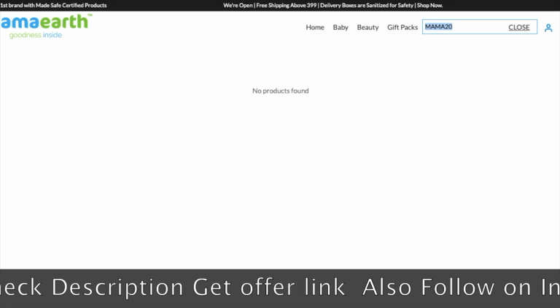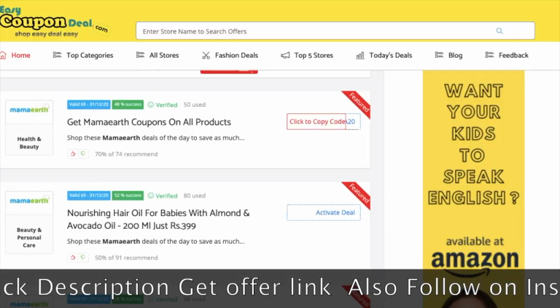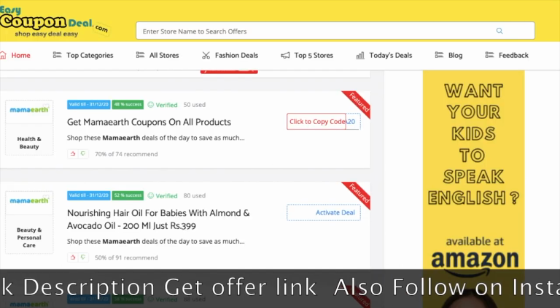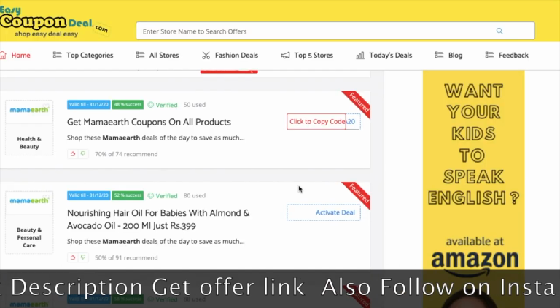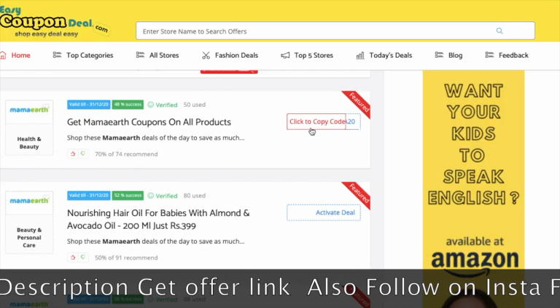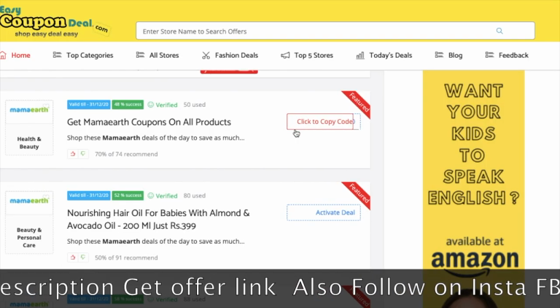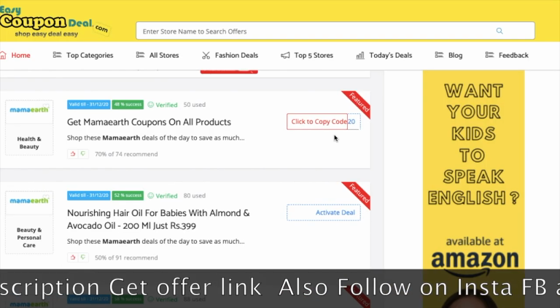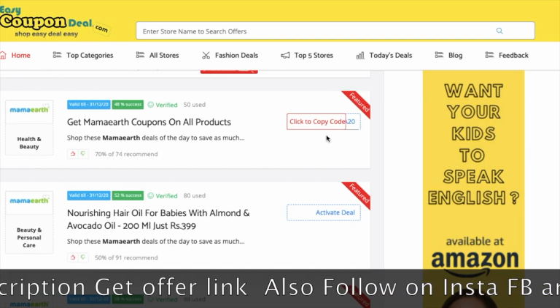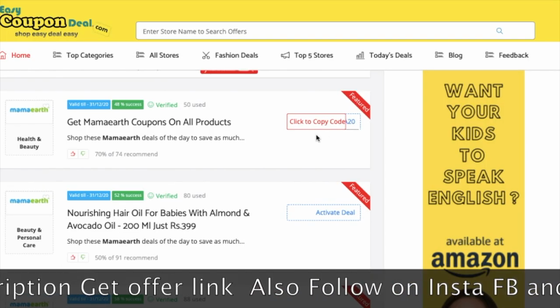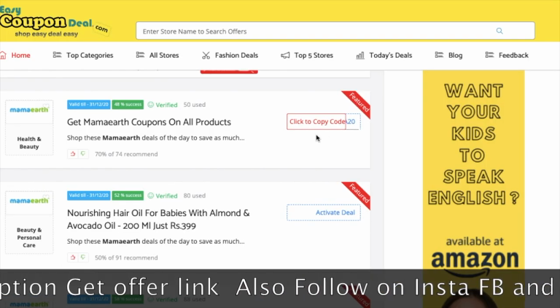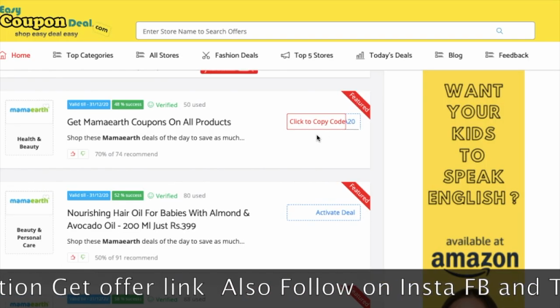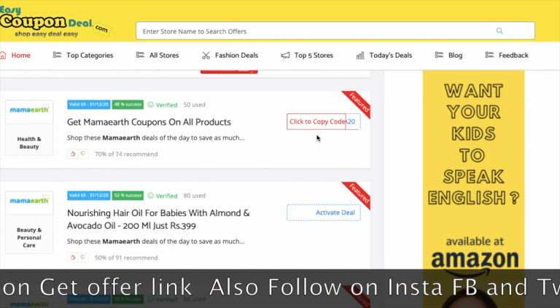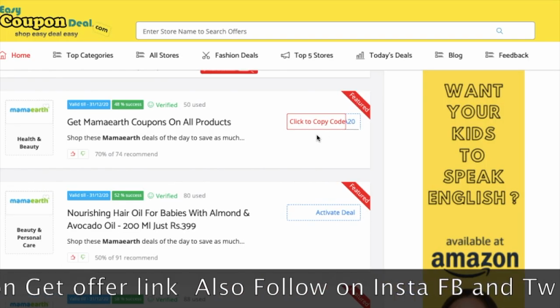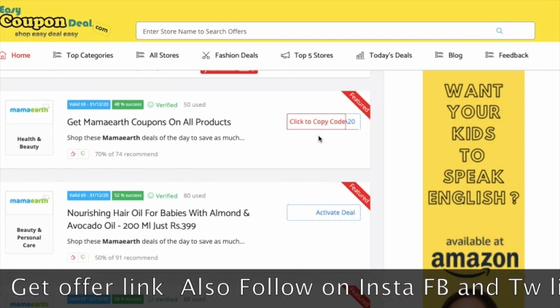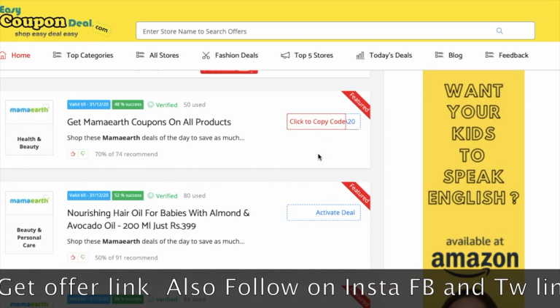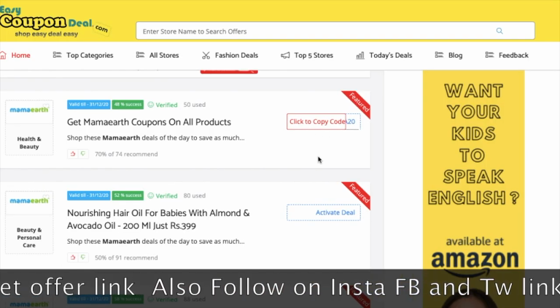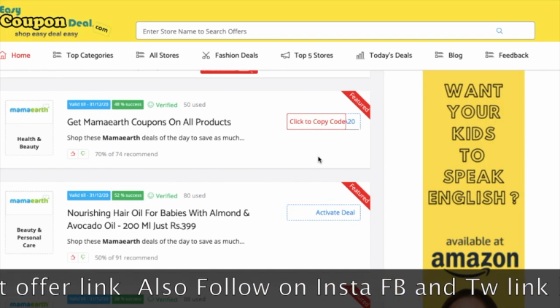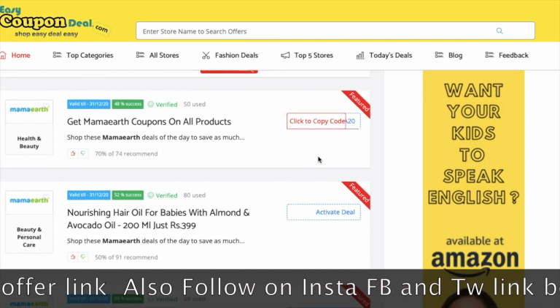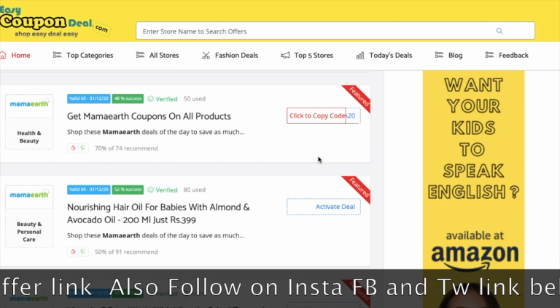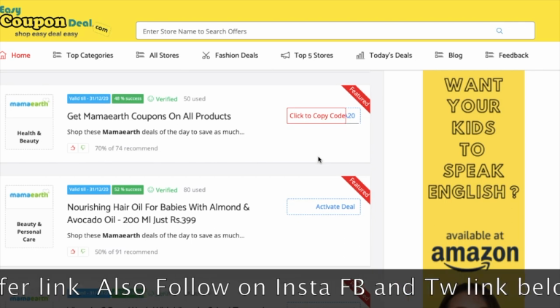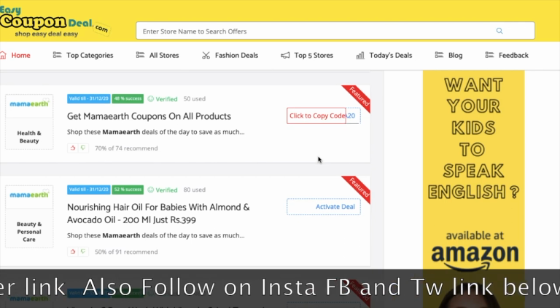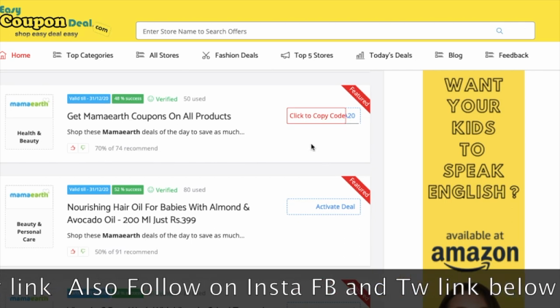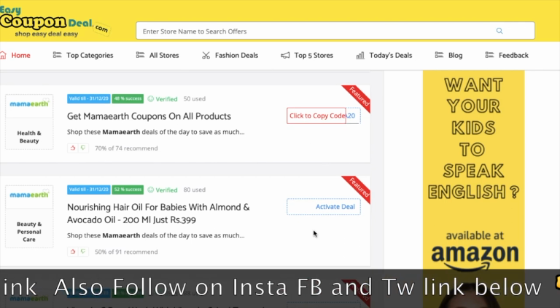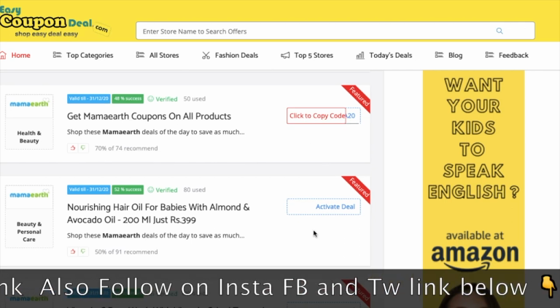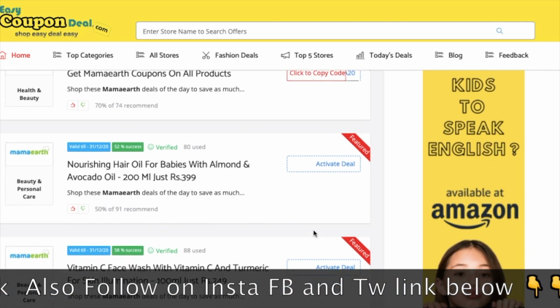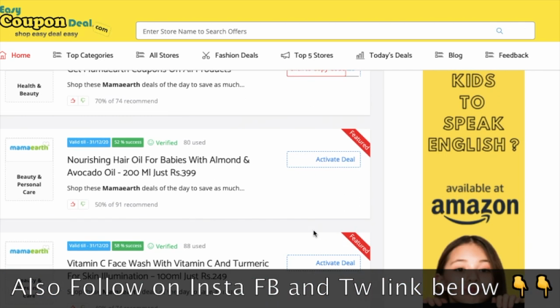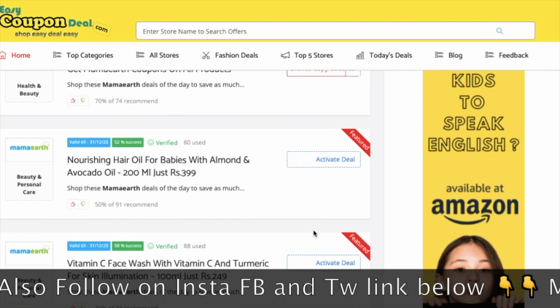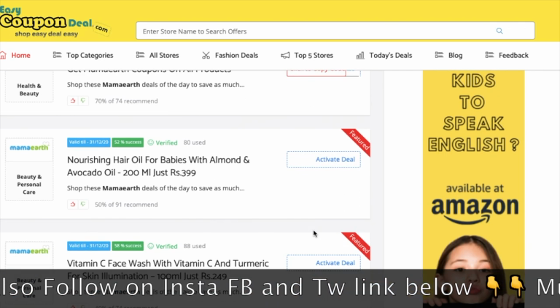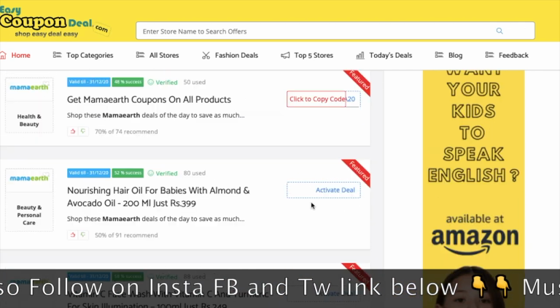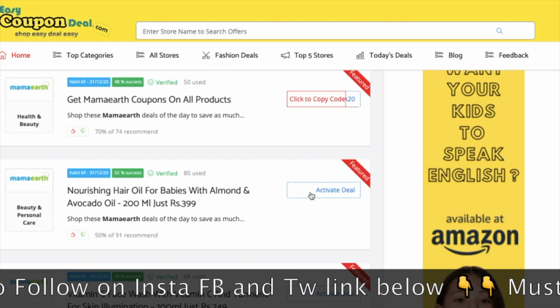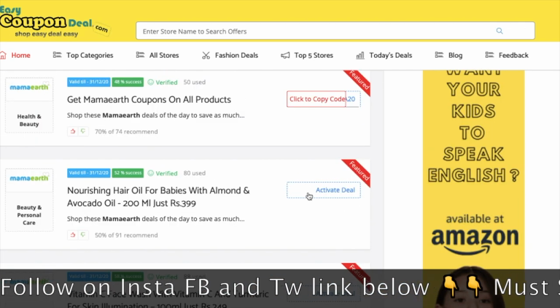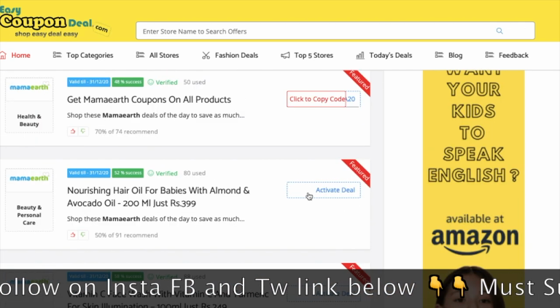I am going to show you the page store. You can click the copy code option. You can copy and activate the deal.